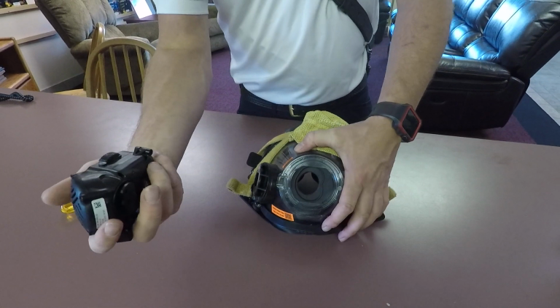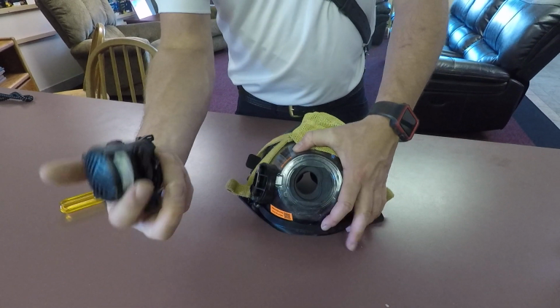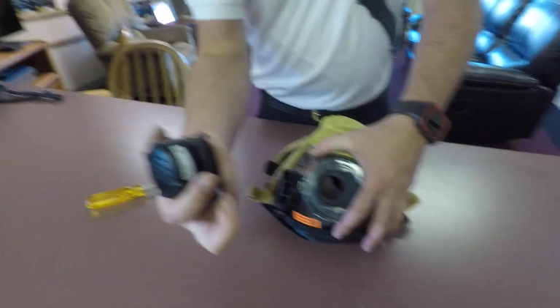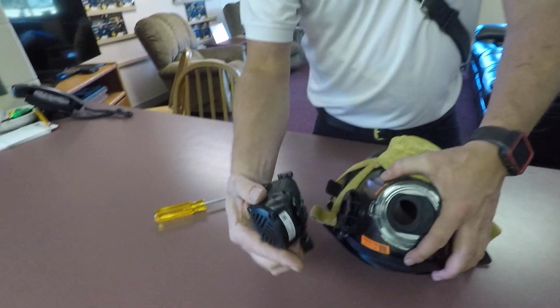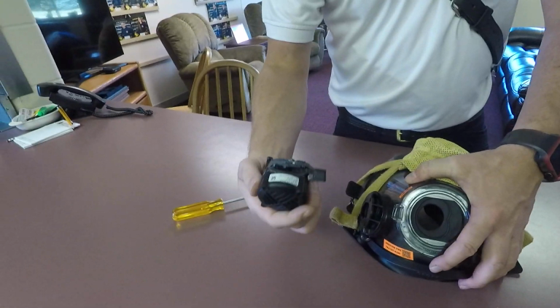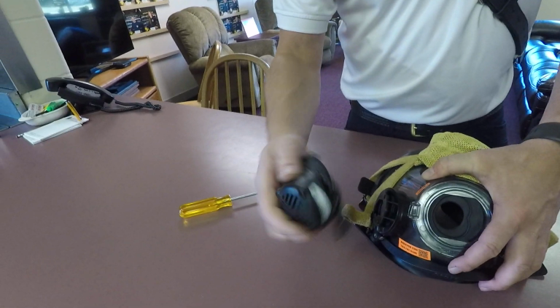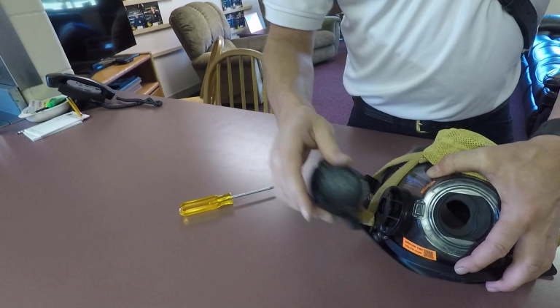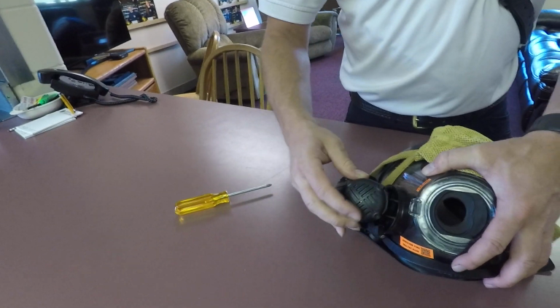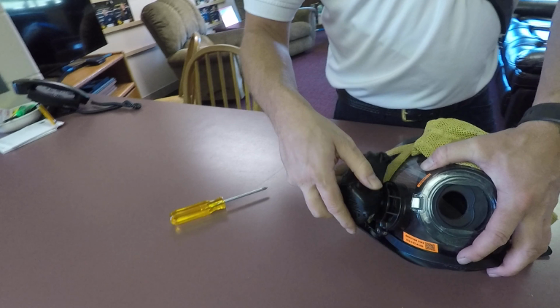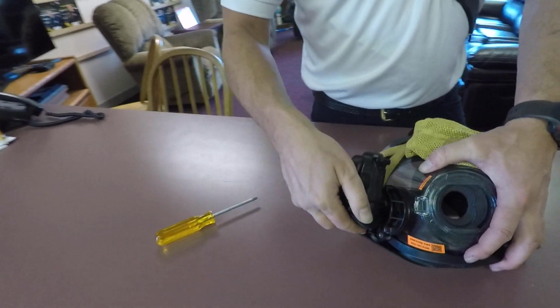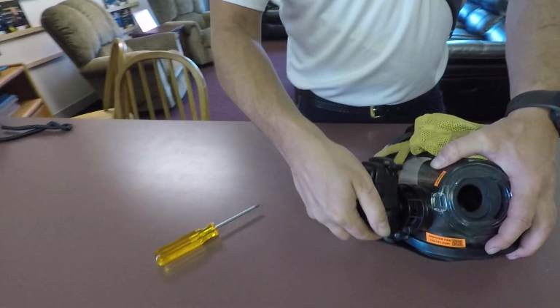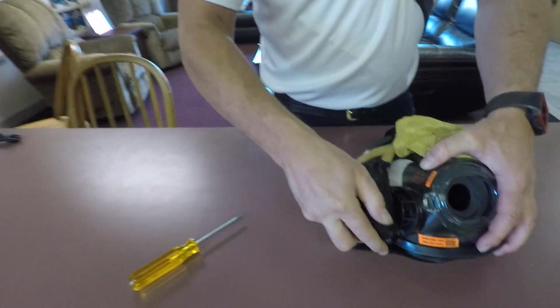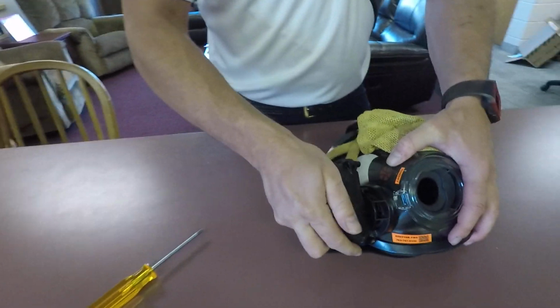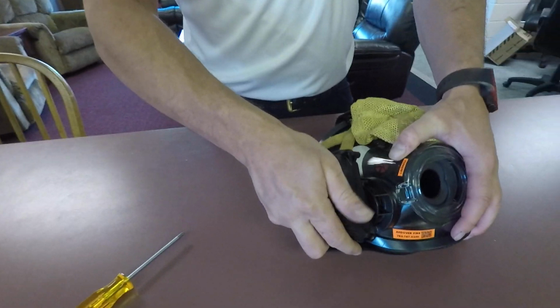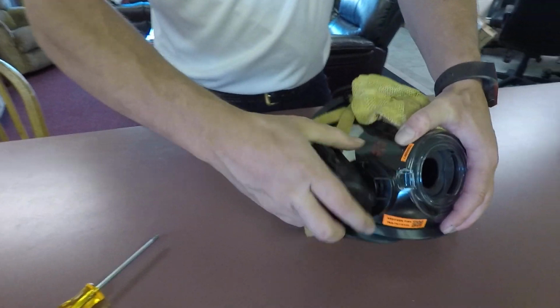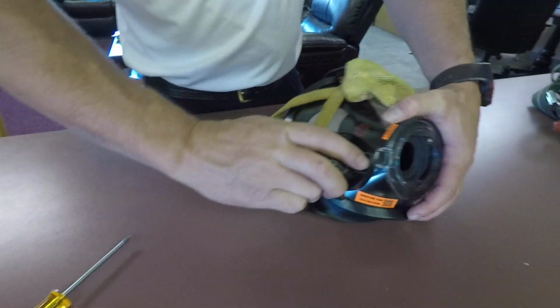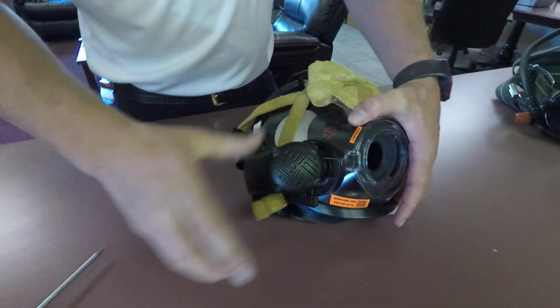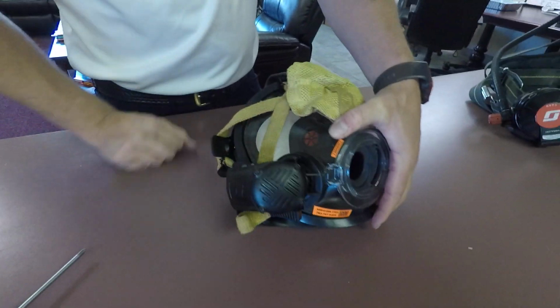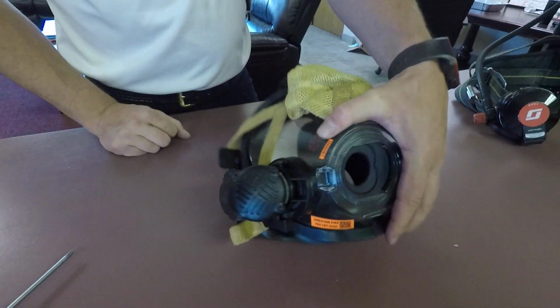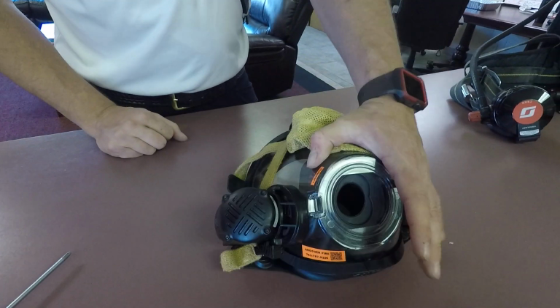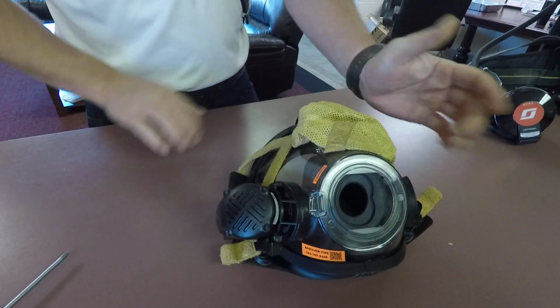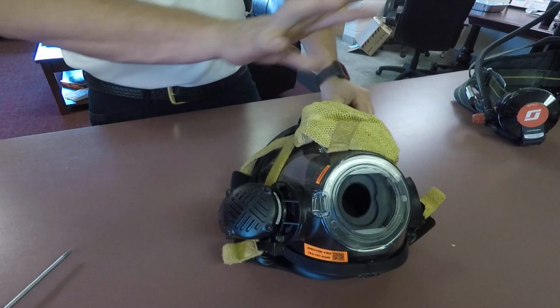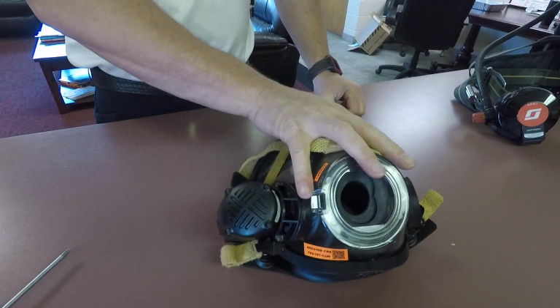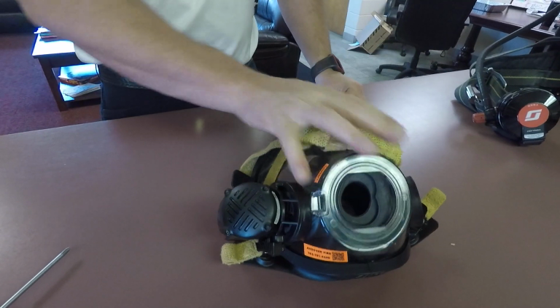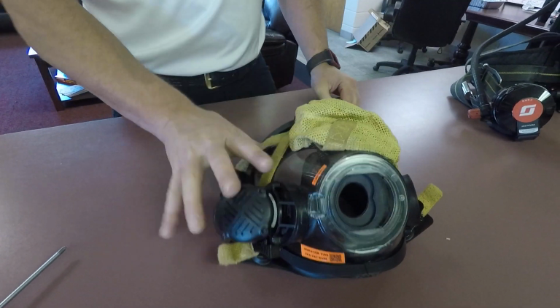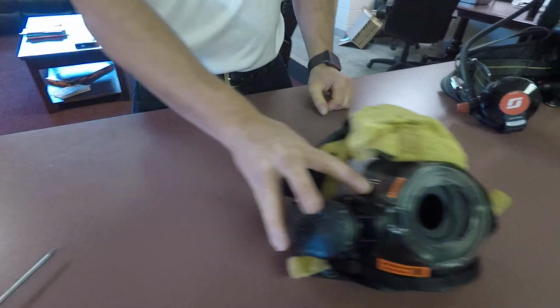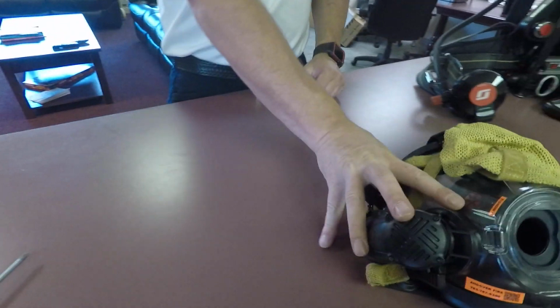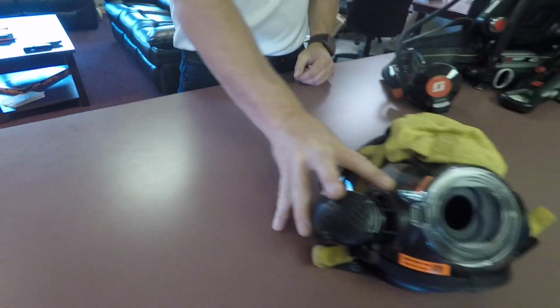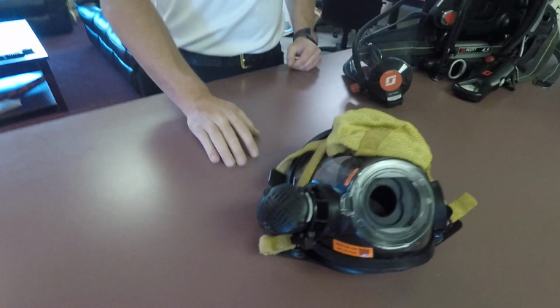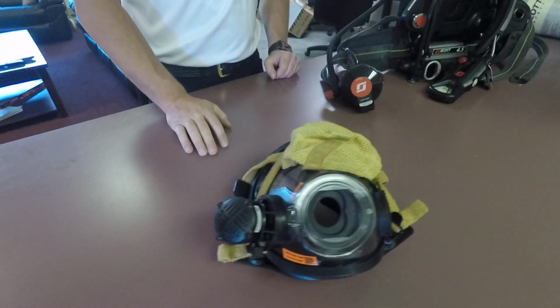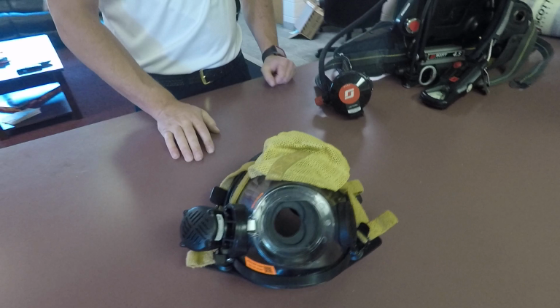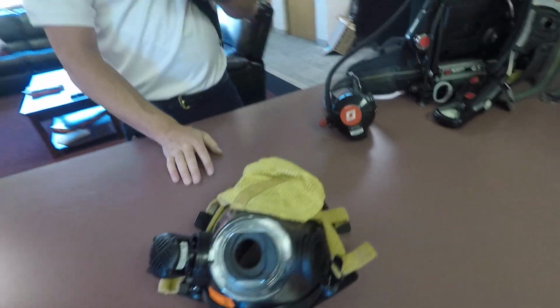Once it's dry, lock the voice comm back on there and it's ready to go in your mask bag and be put away.